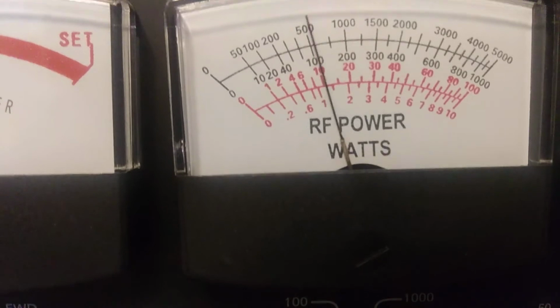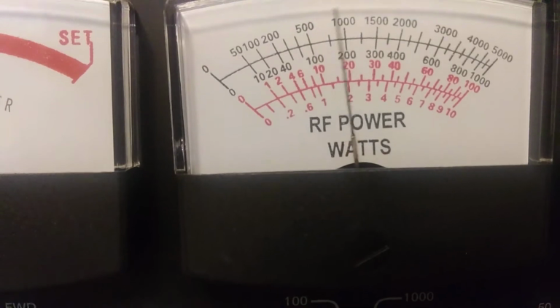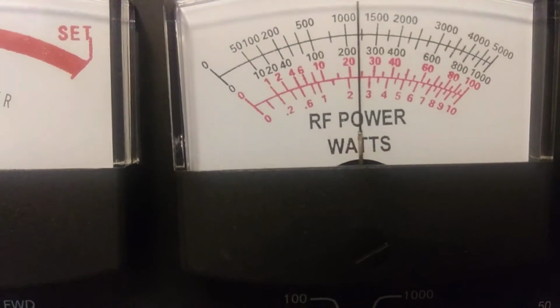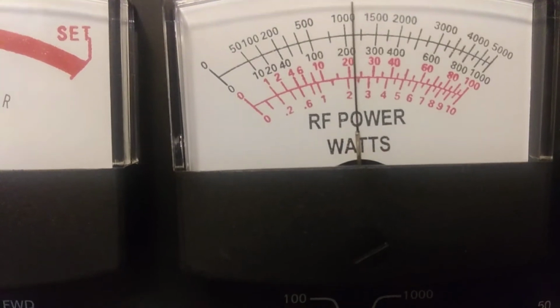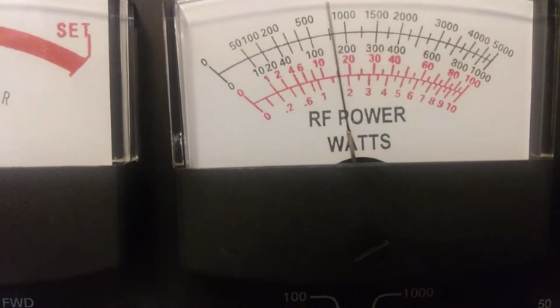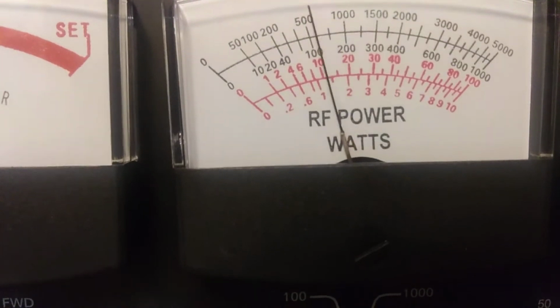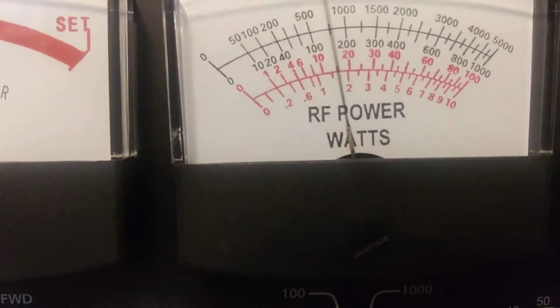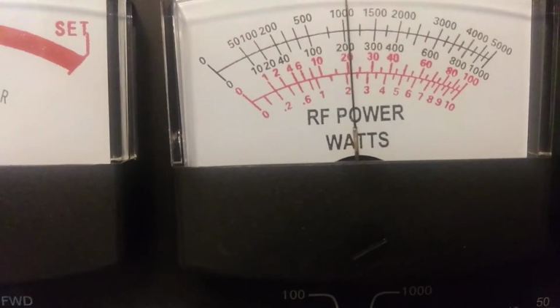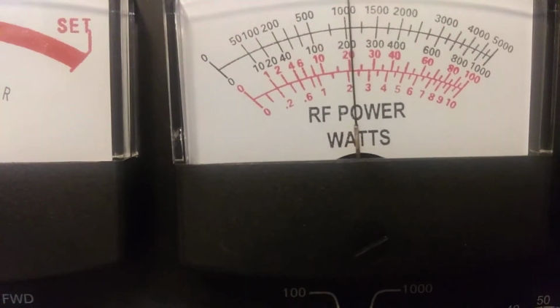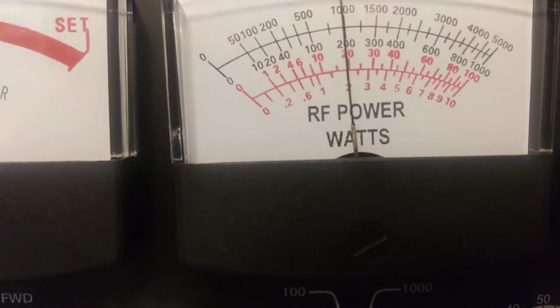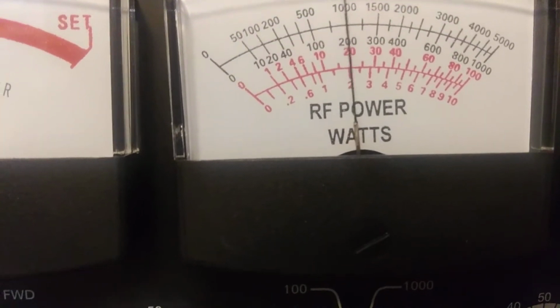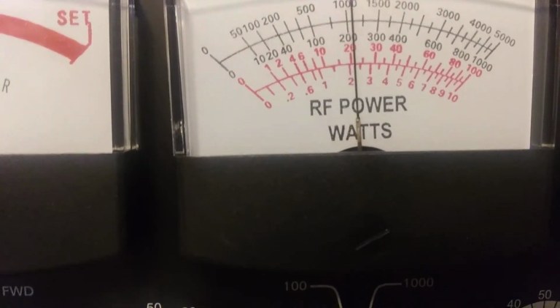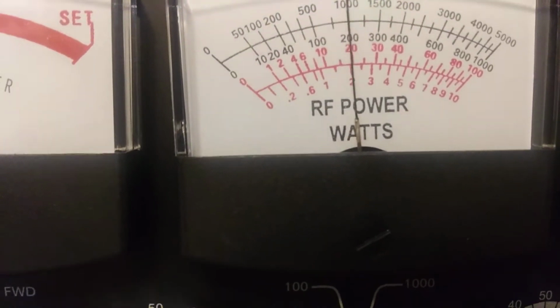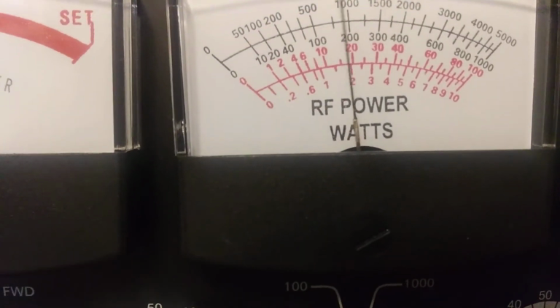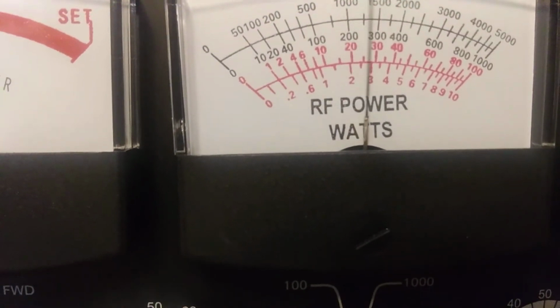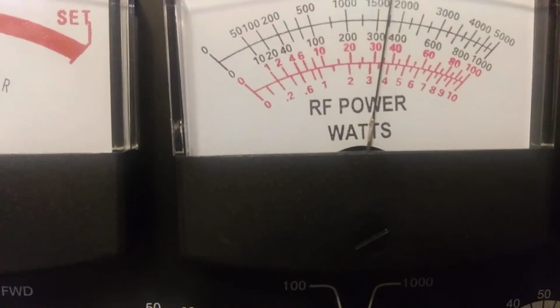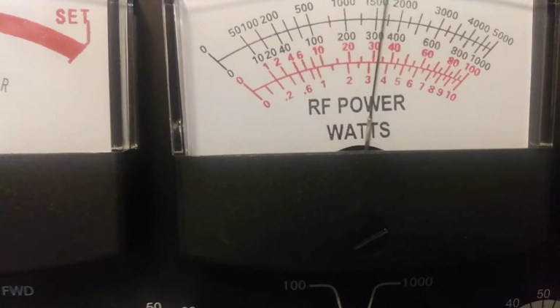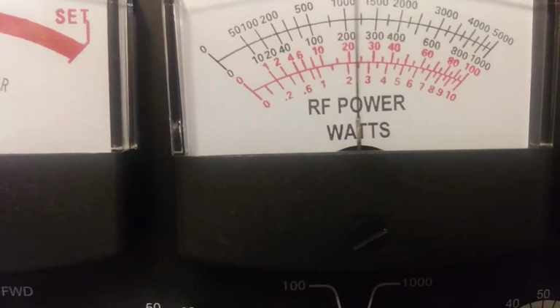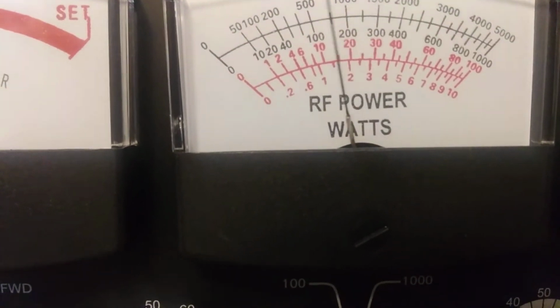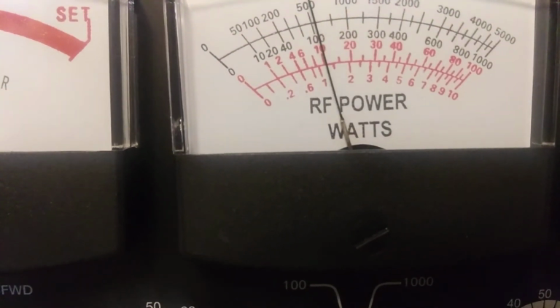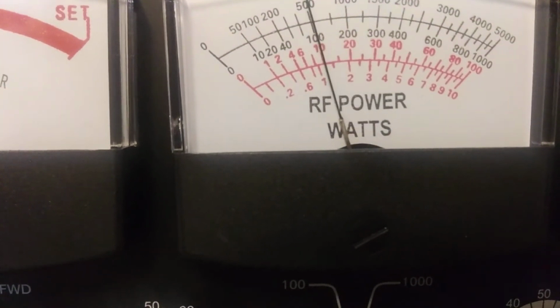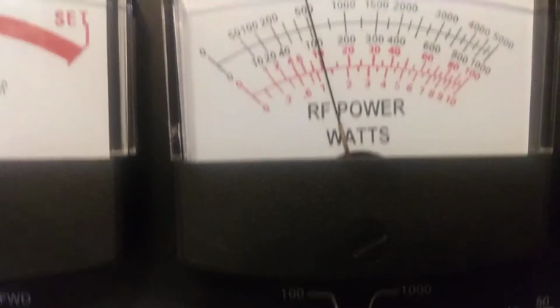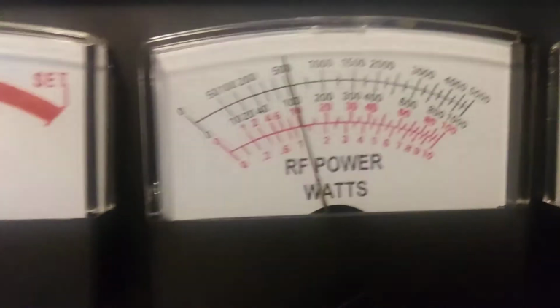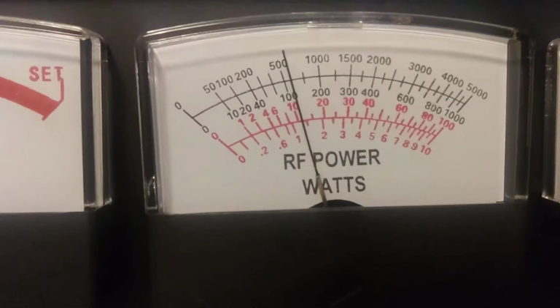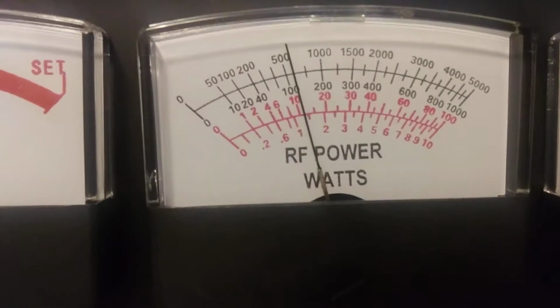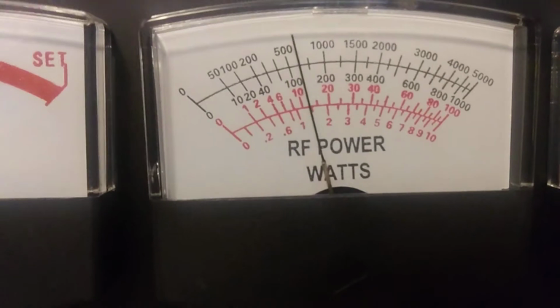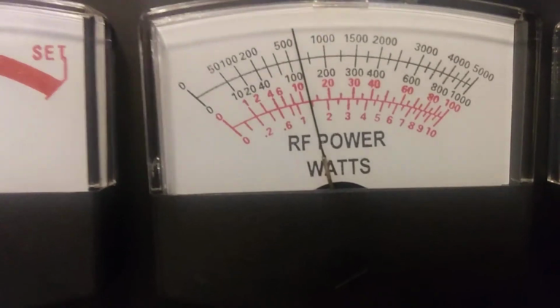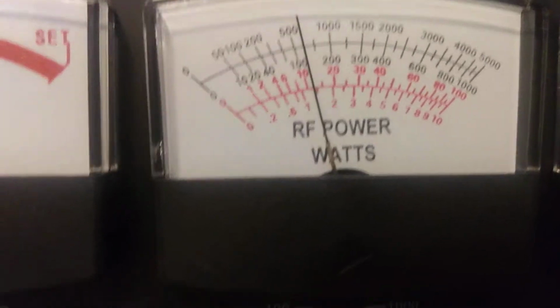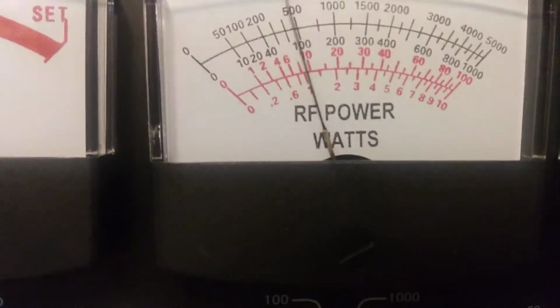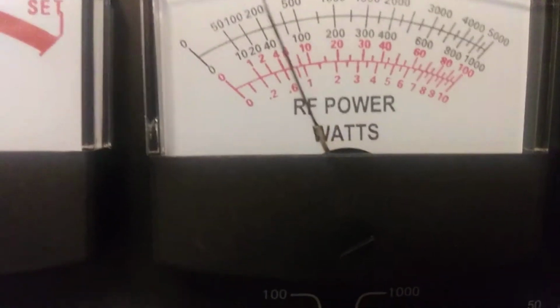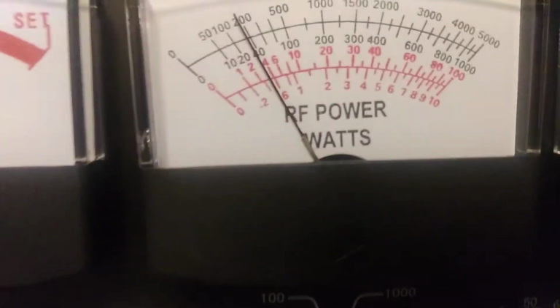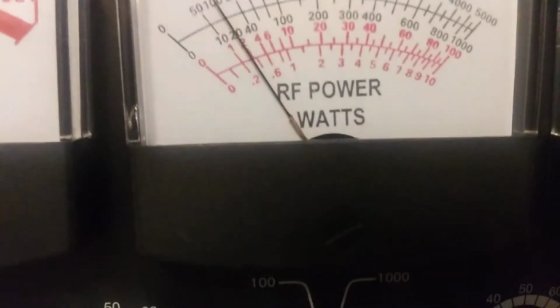Audio check — 1, 2, audio check. Not too bad. All right, let's try sideband here.